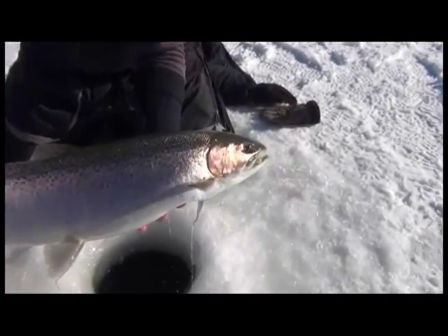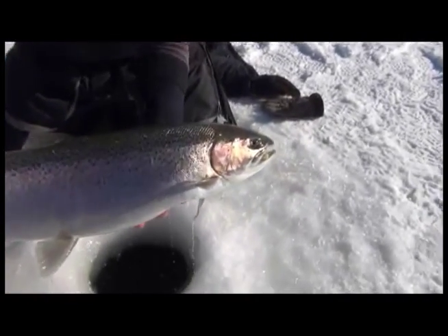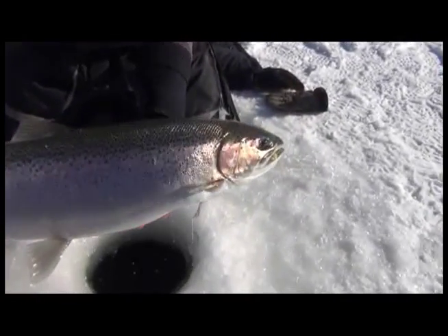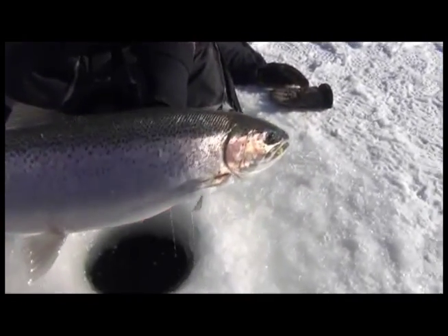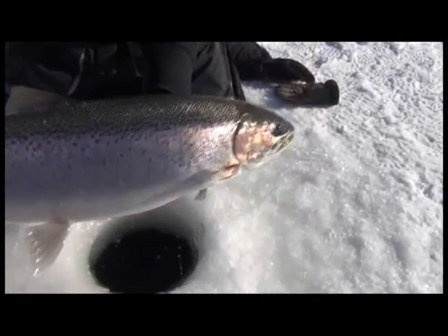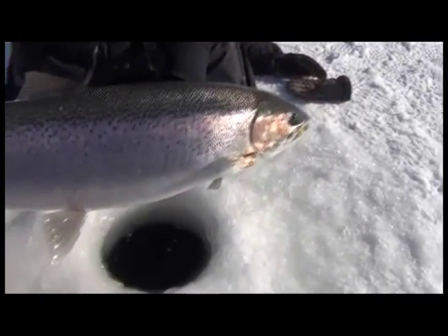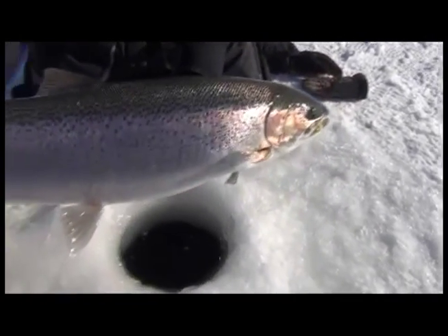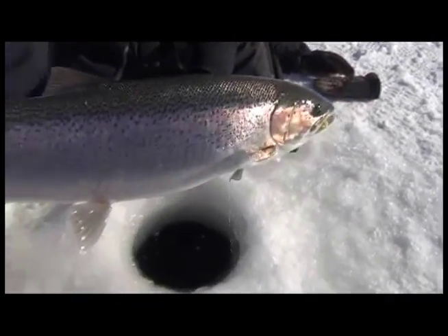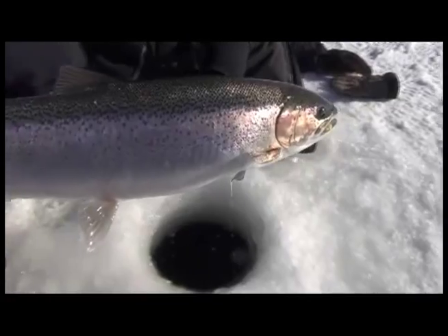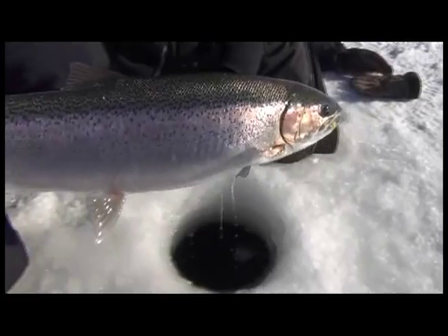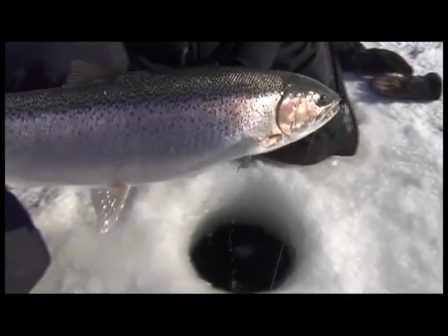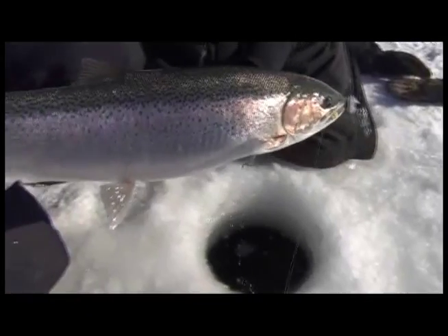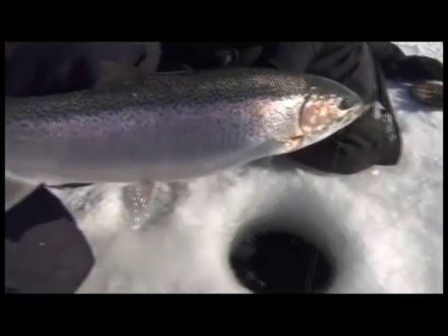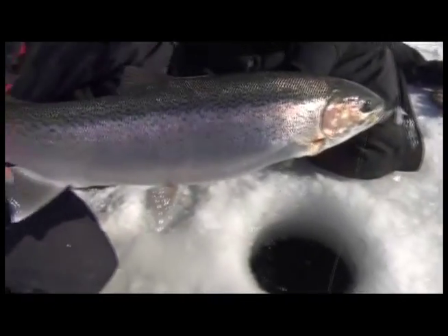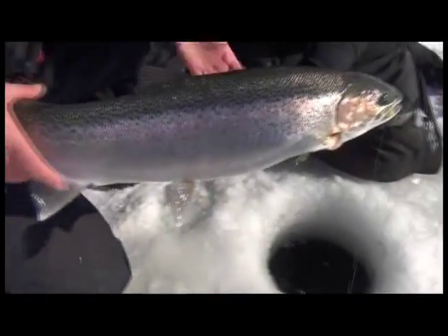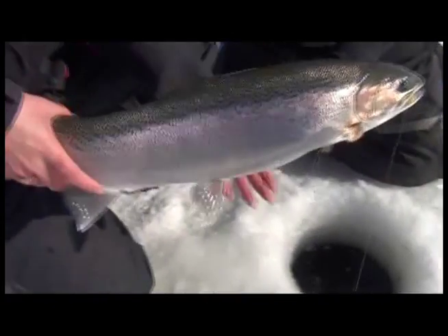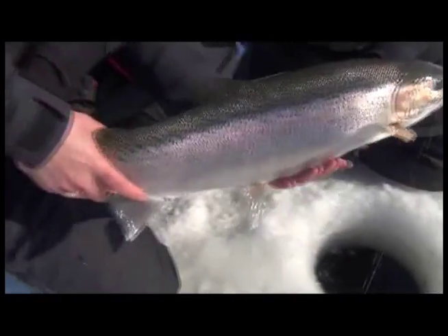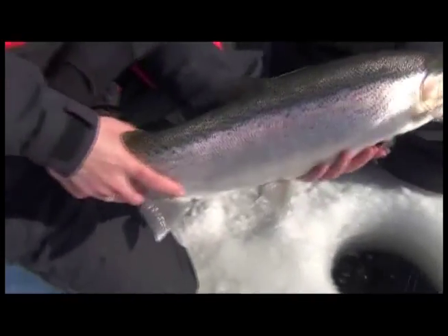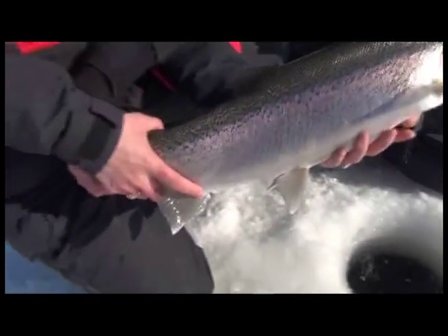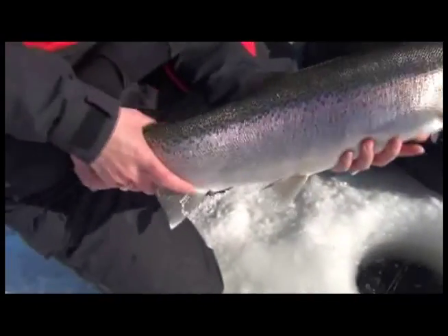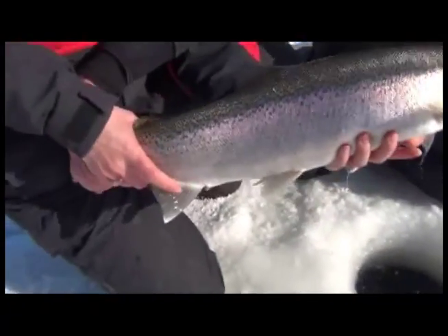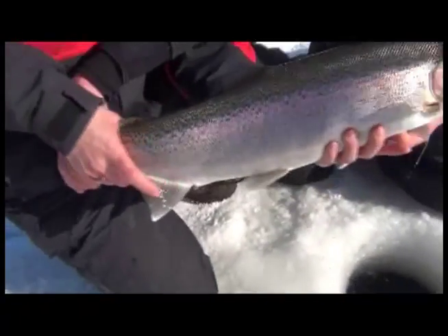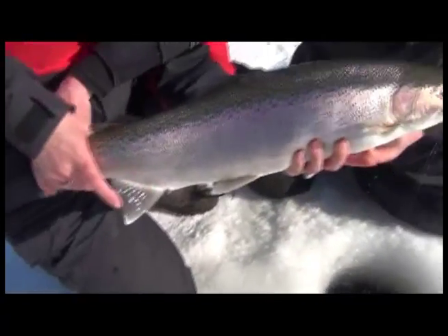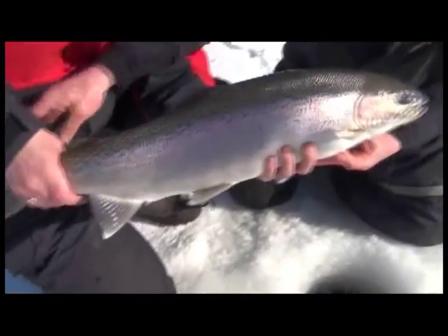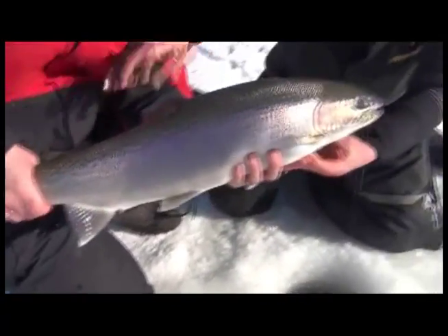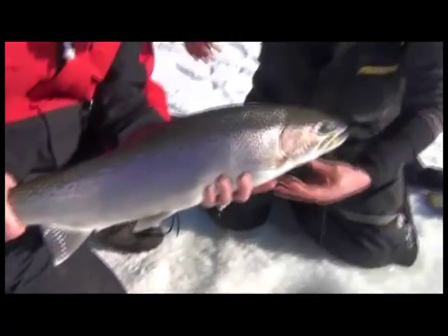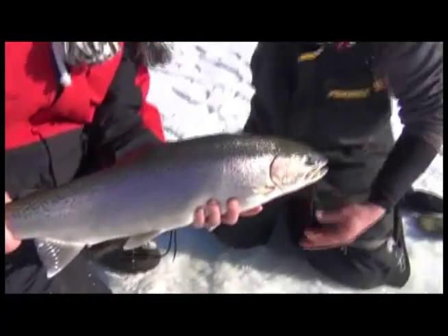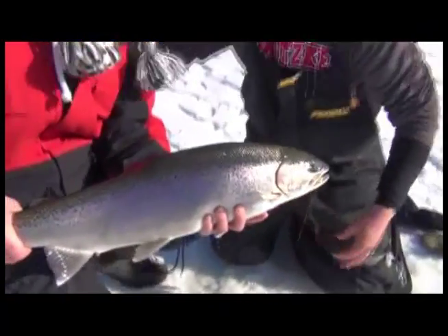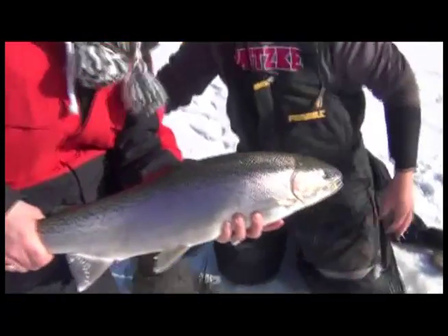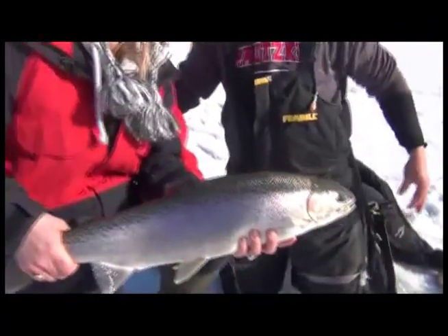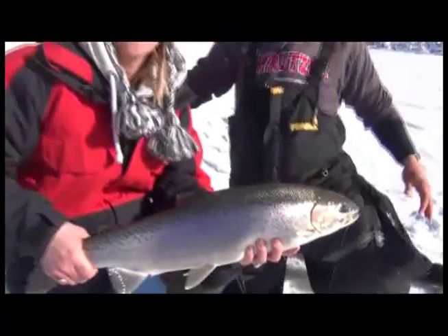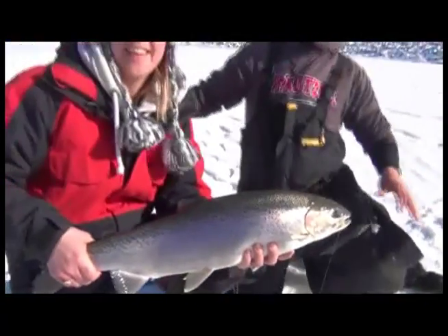Just a beautiful steelhead — good for you! We'll get a quick picture and then we're gonna let it go. Good job, thanks!